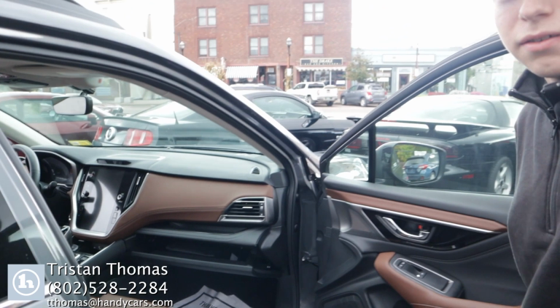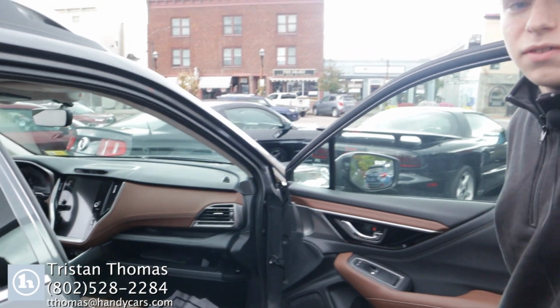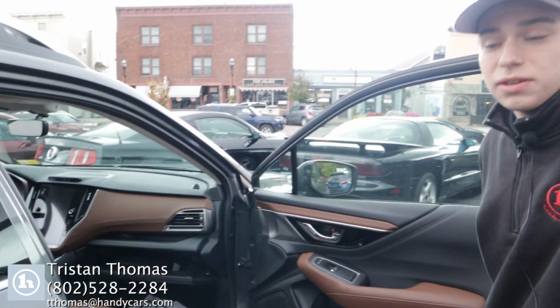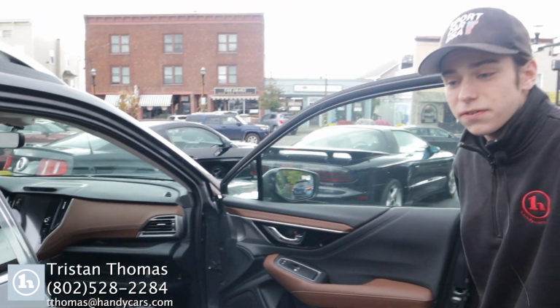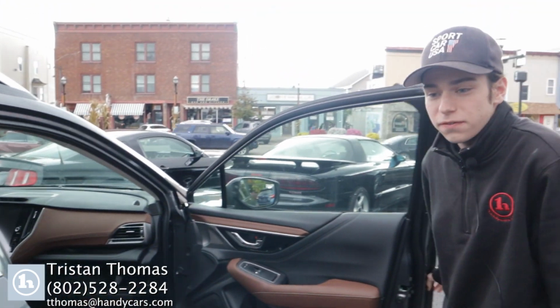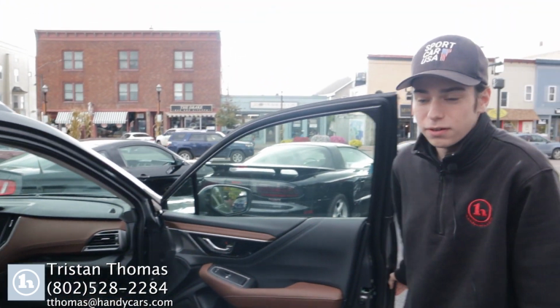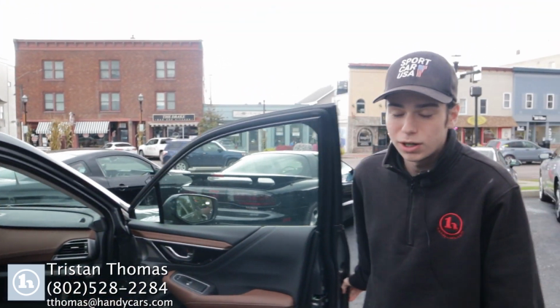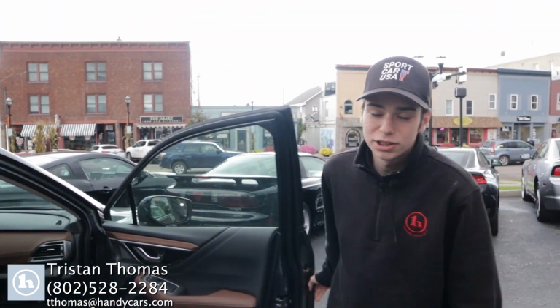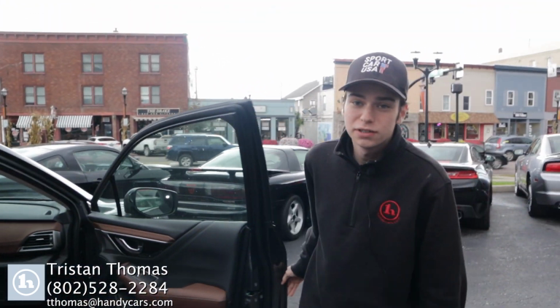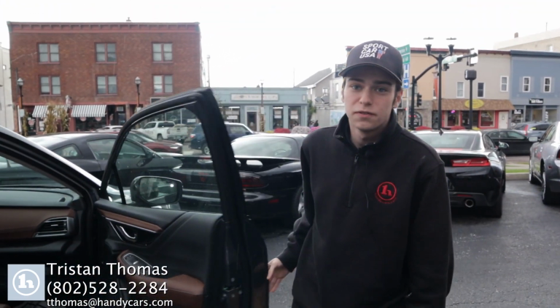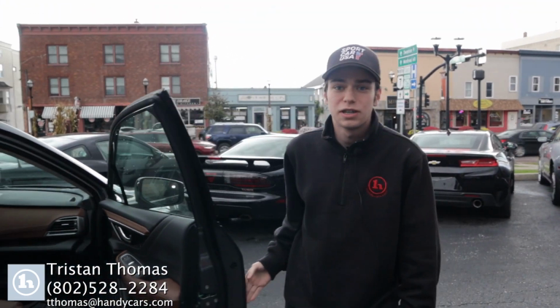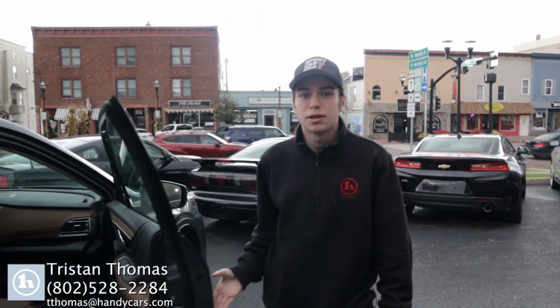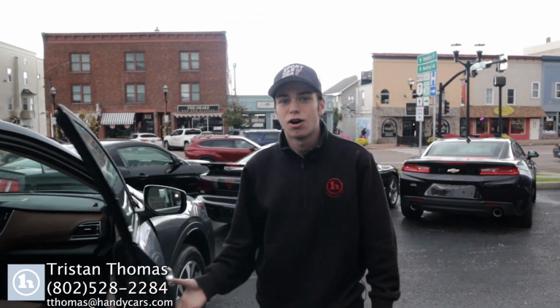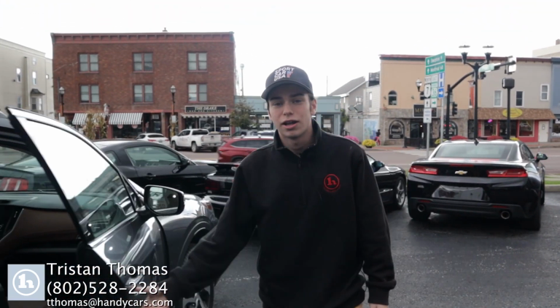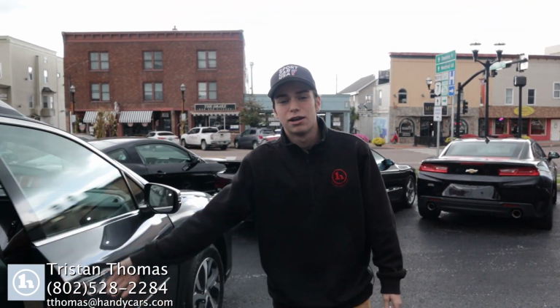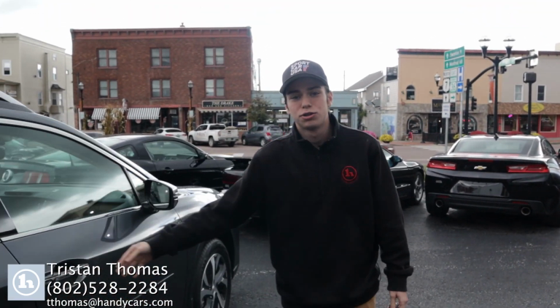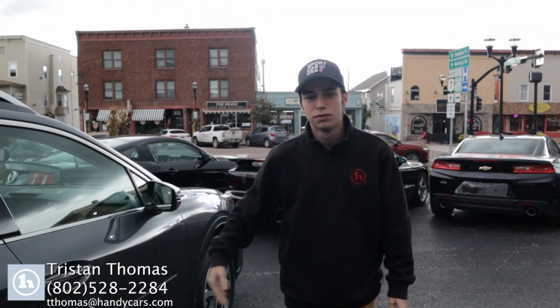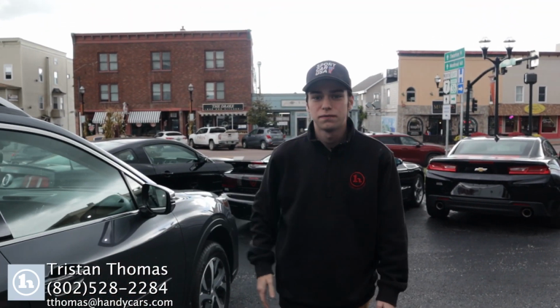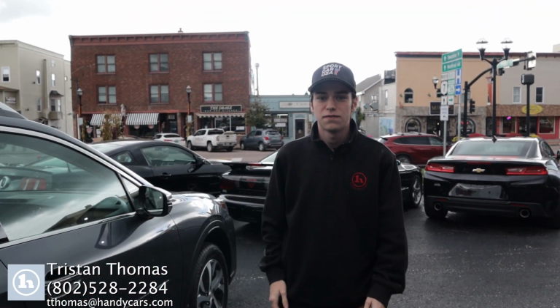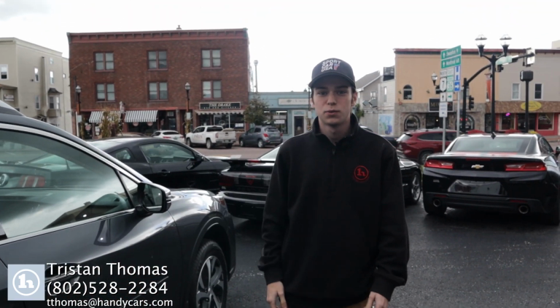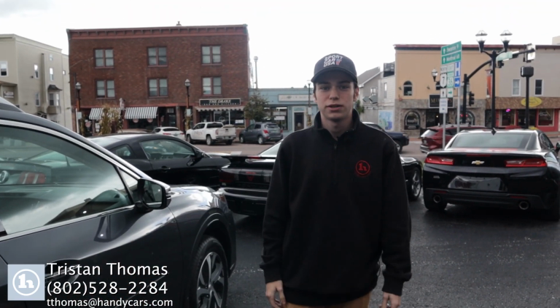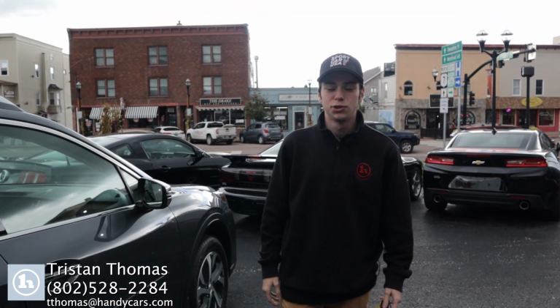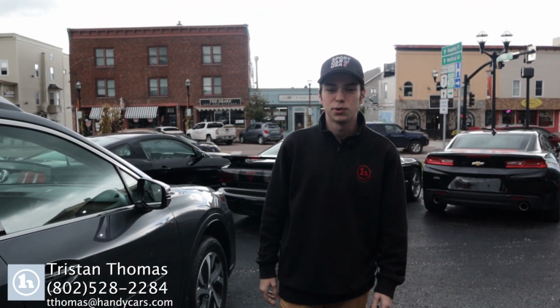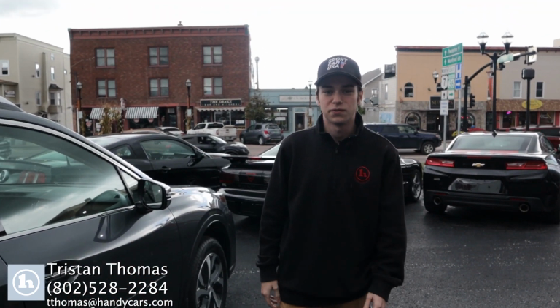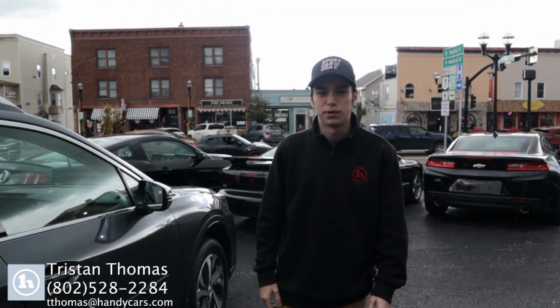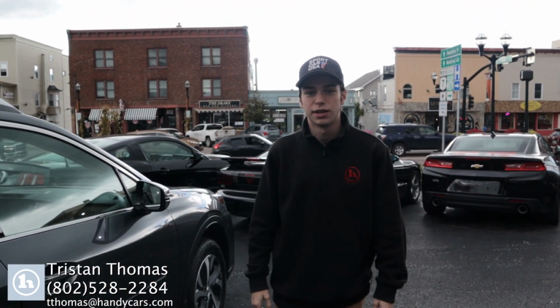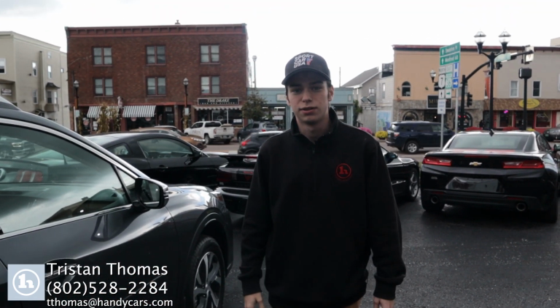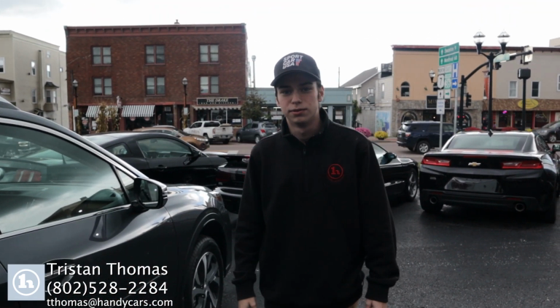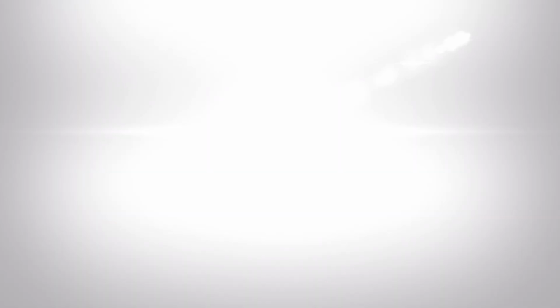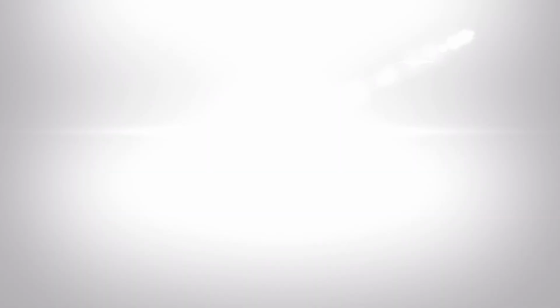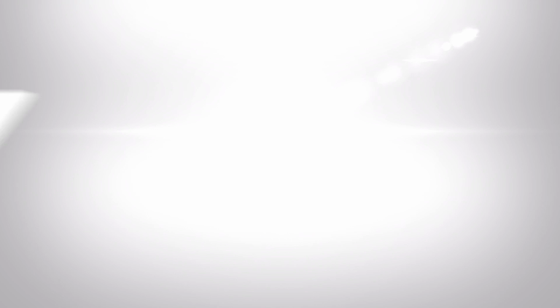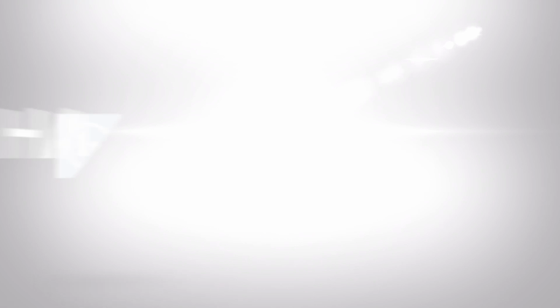If you have any further questions, feel free to give me a call at 802-528-2284. Thank you.